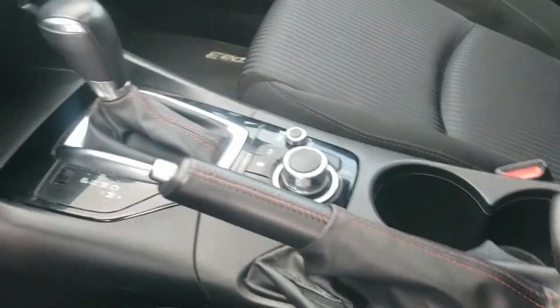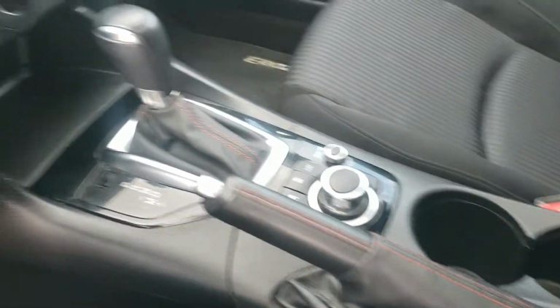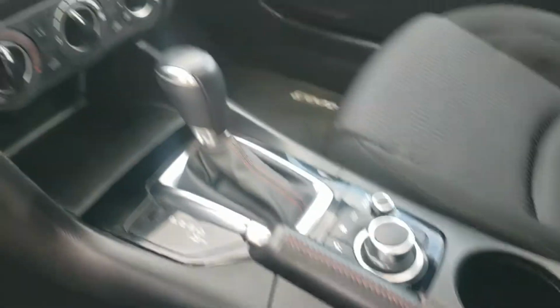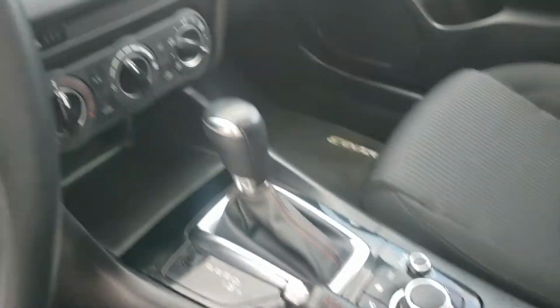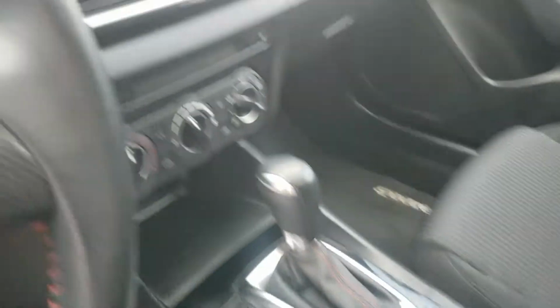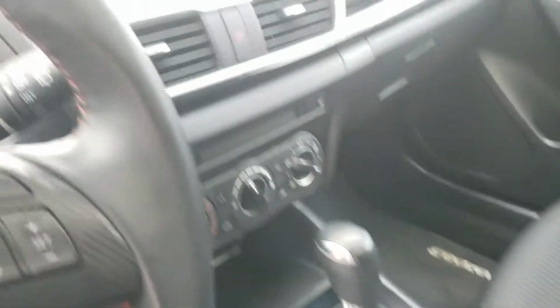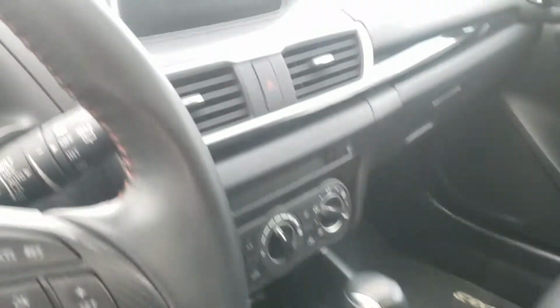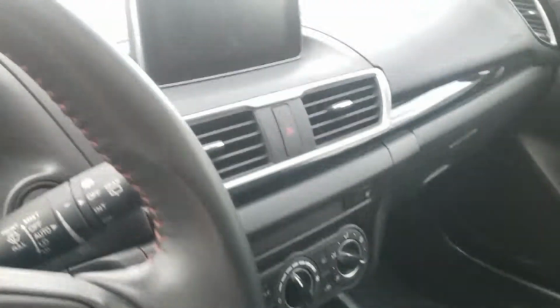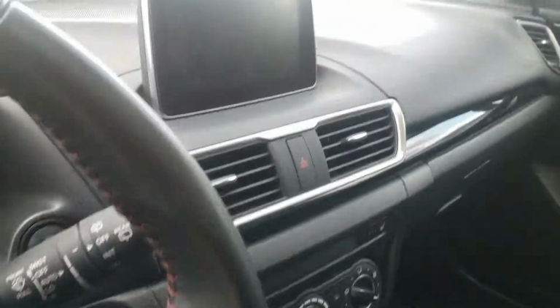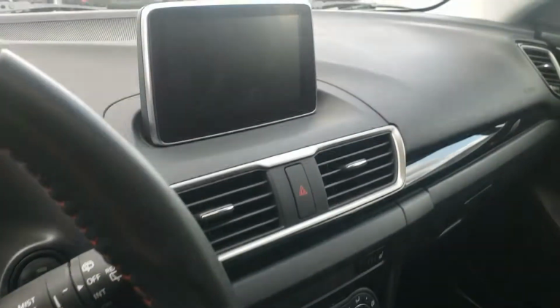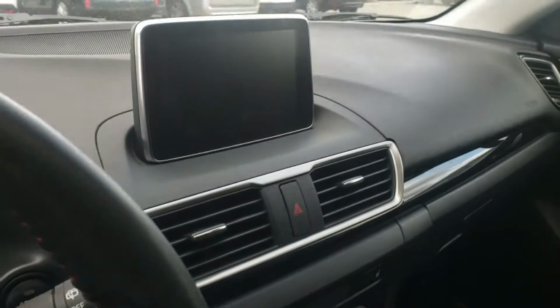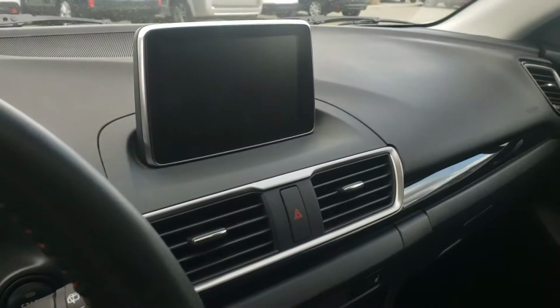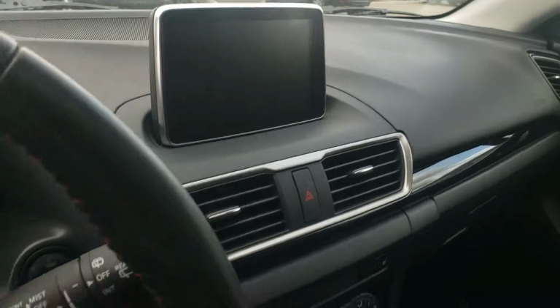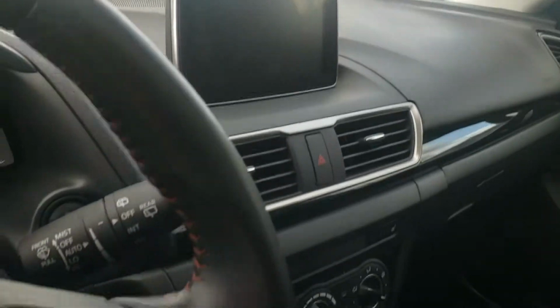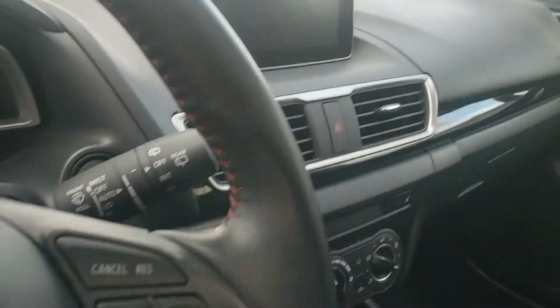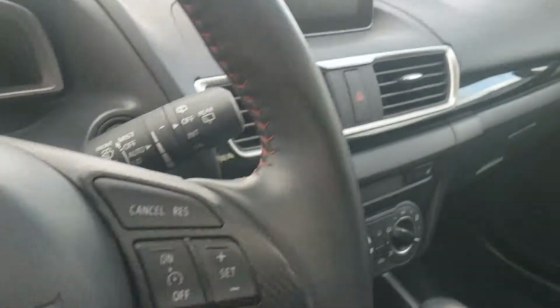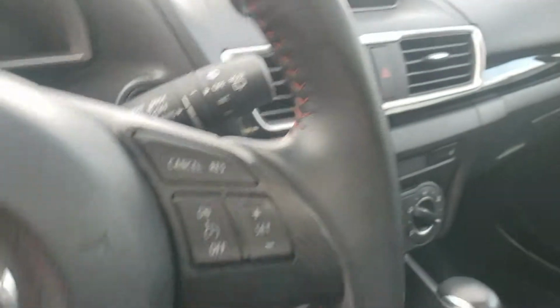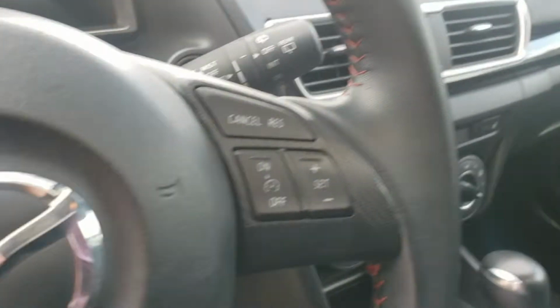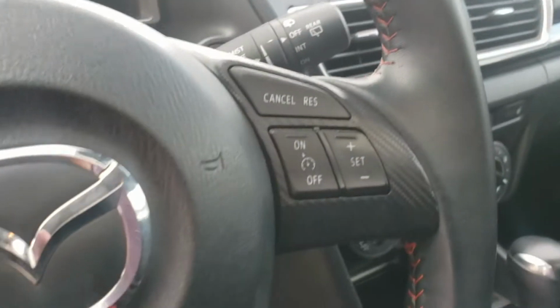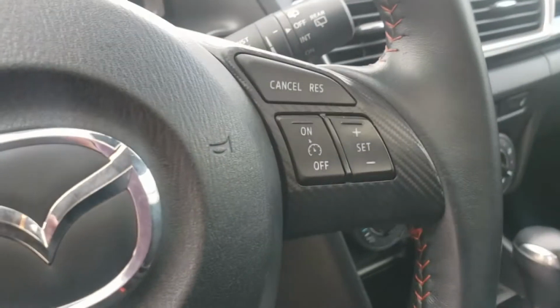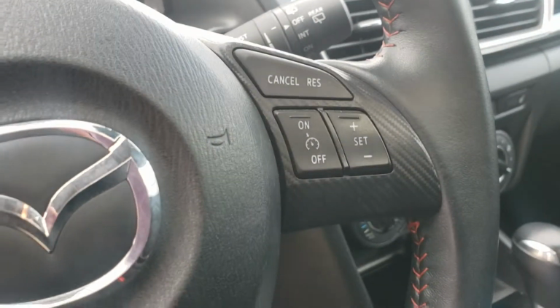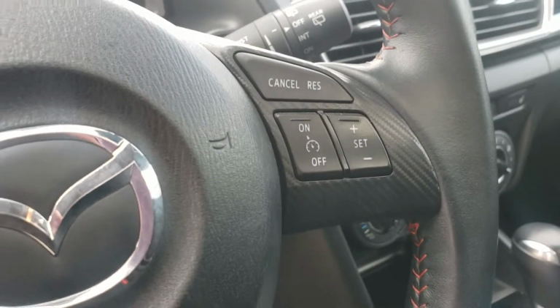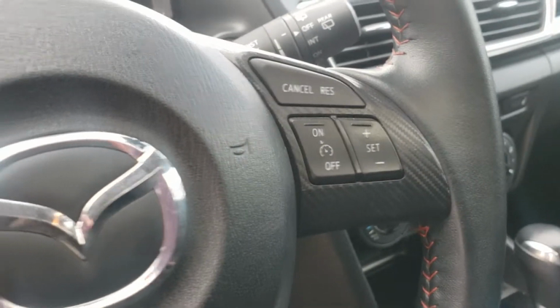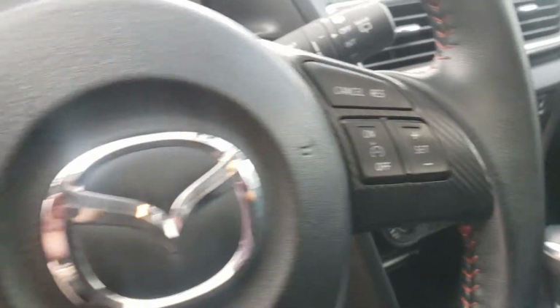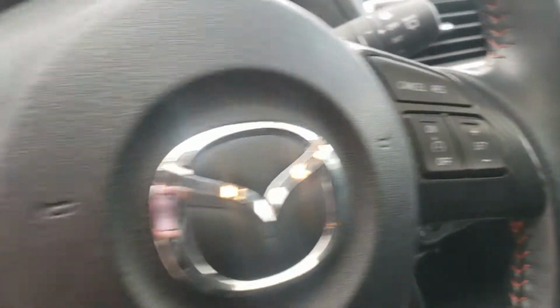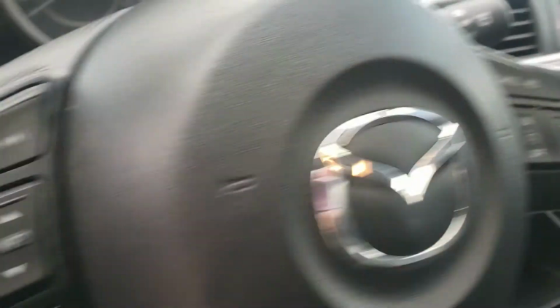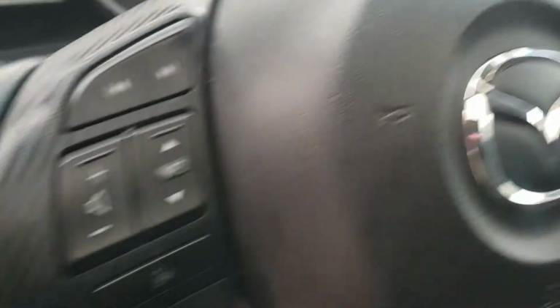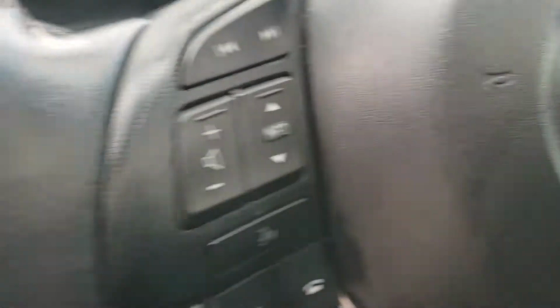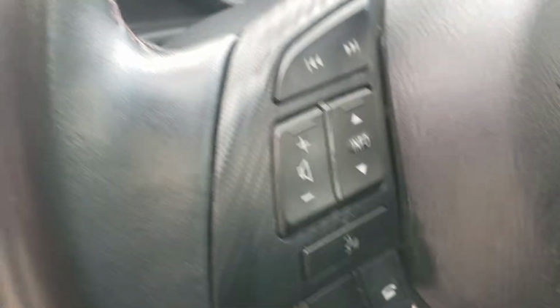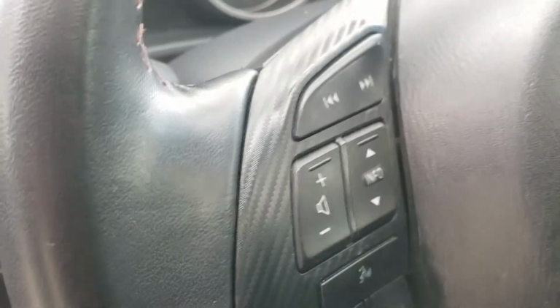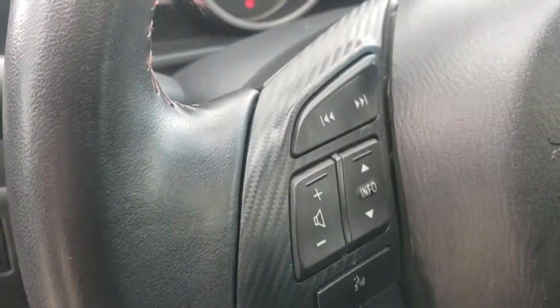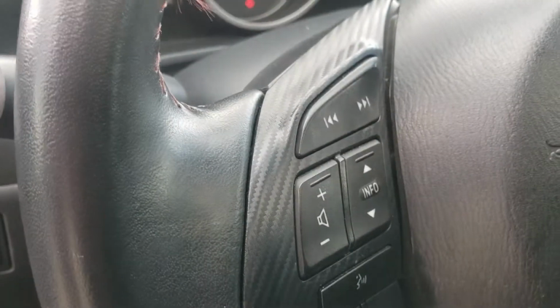On to the steering wheel, you do have cruise control on the right side and voice command on the left.